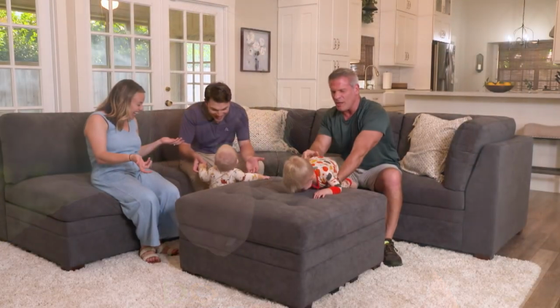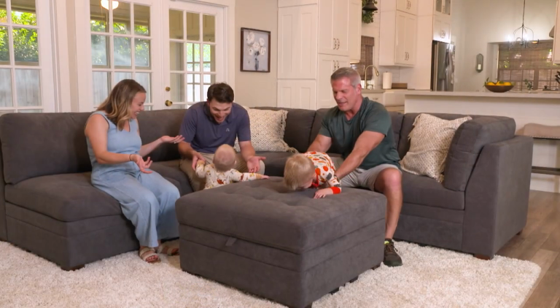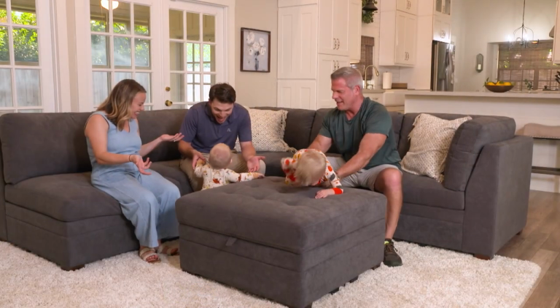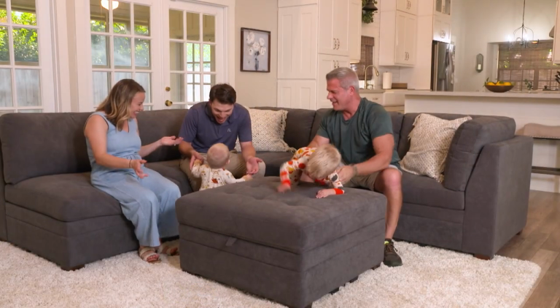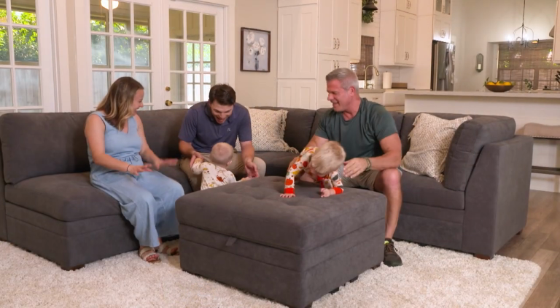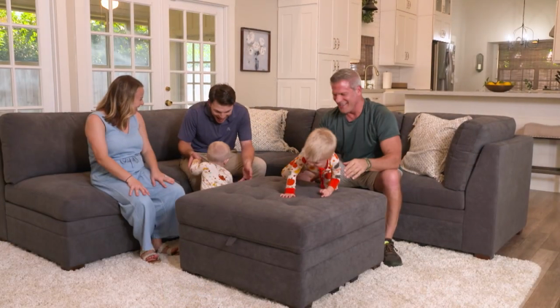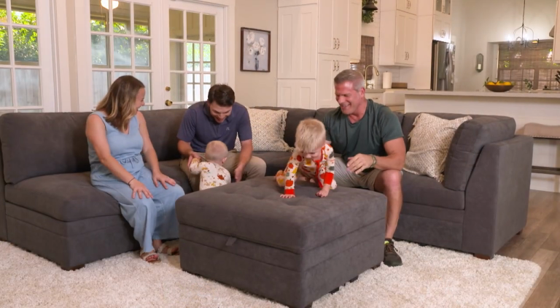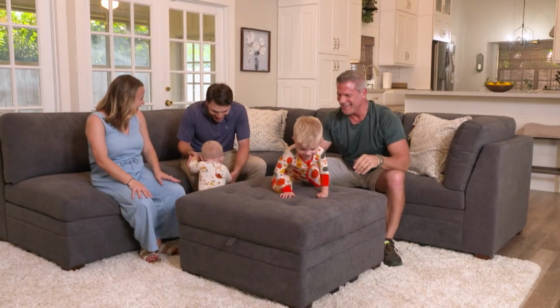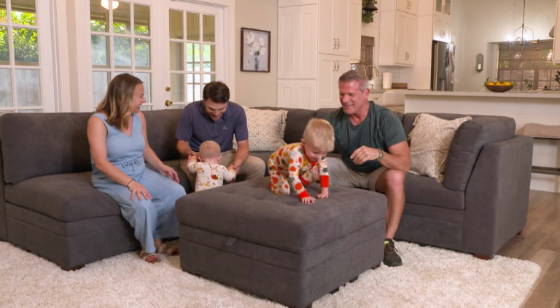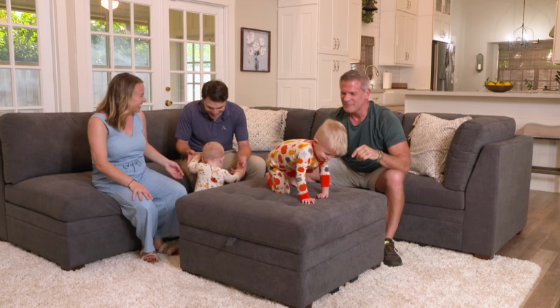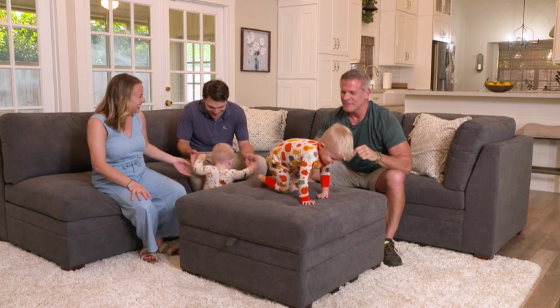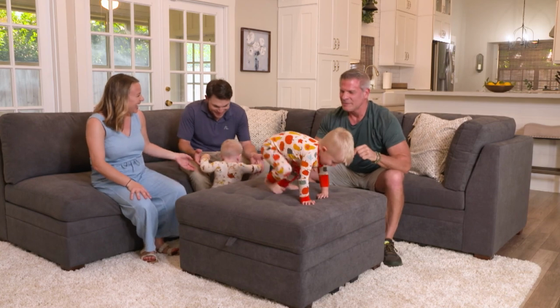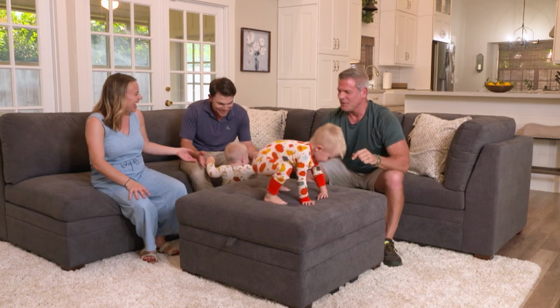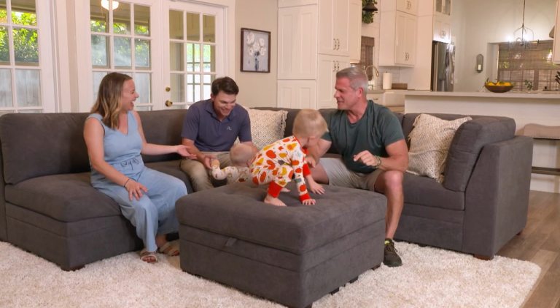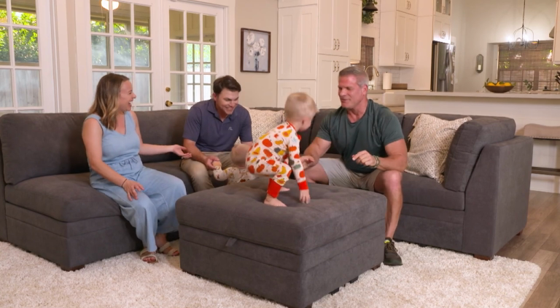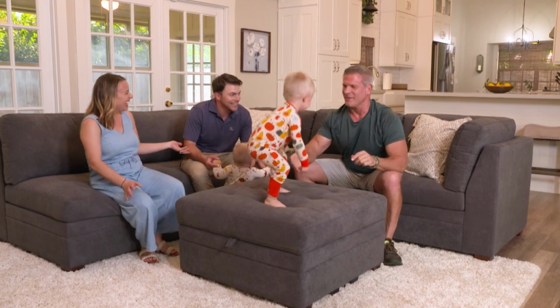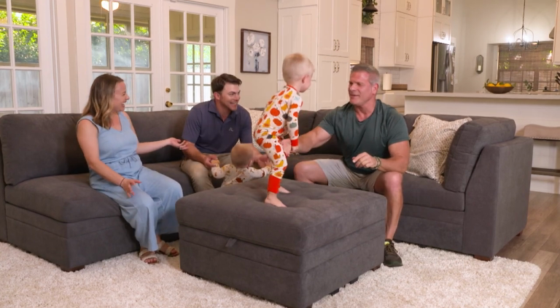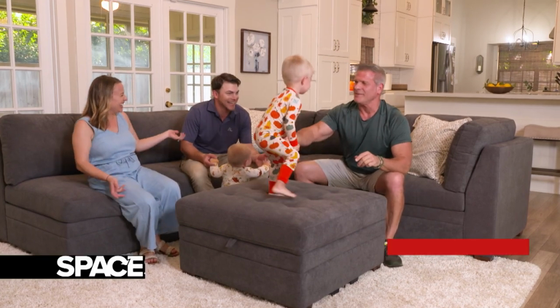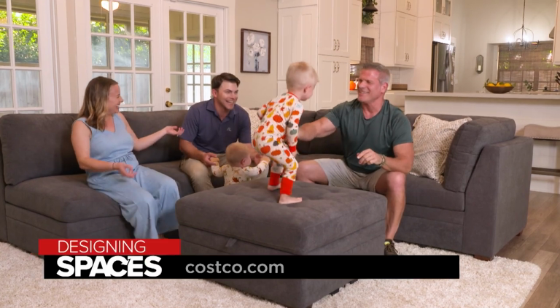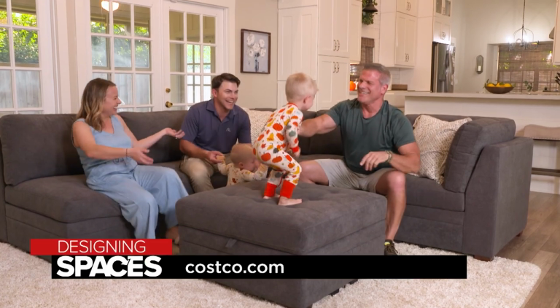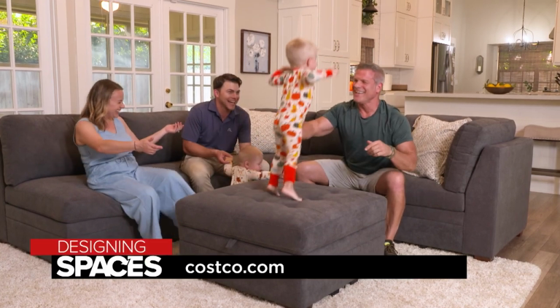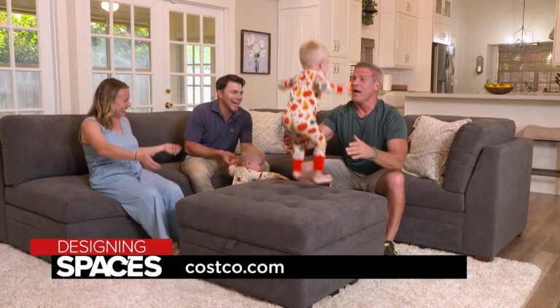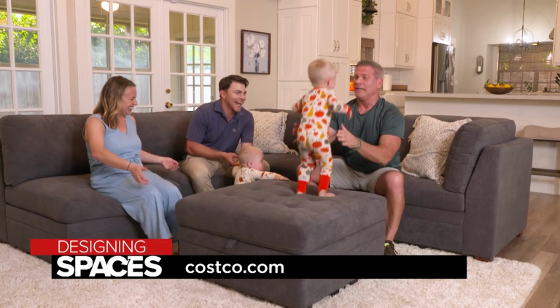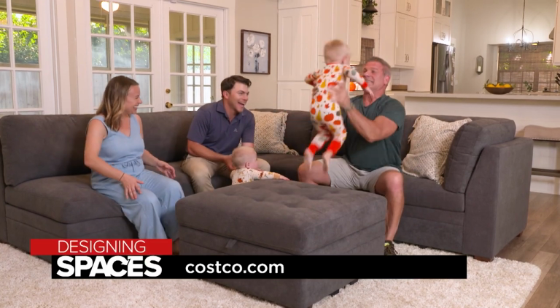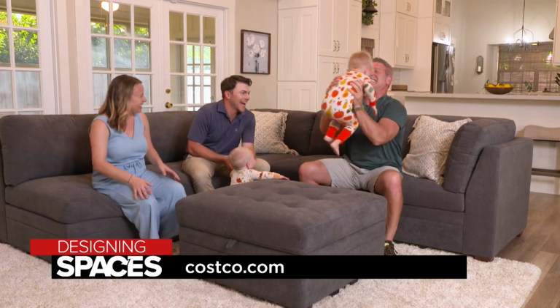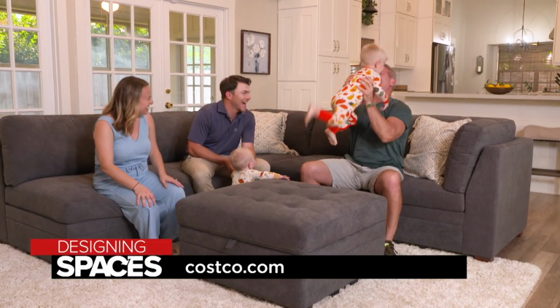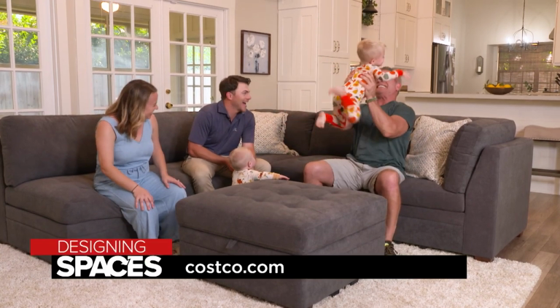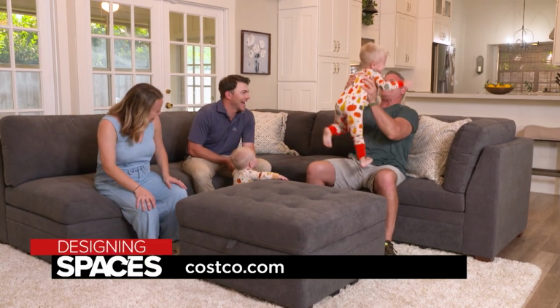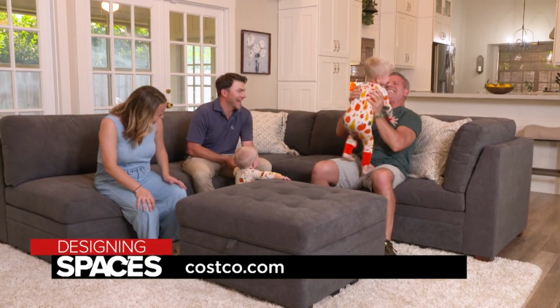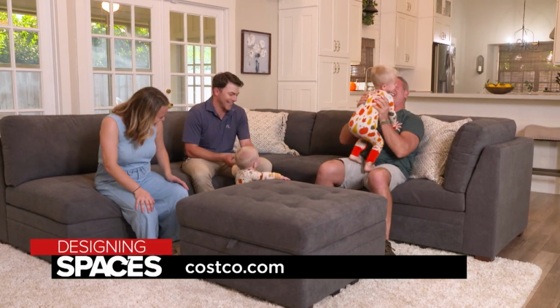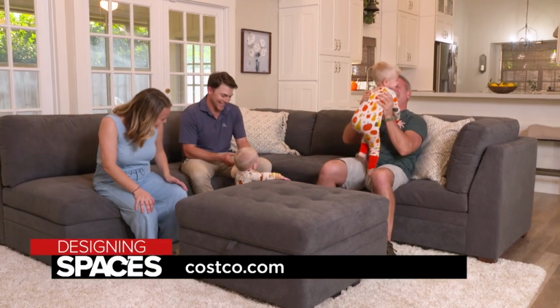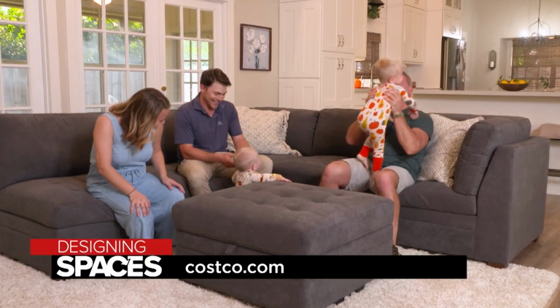For more information on the furniture featured today, look for the Thomasville brand on Costco.com.